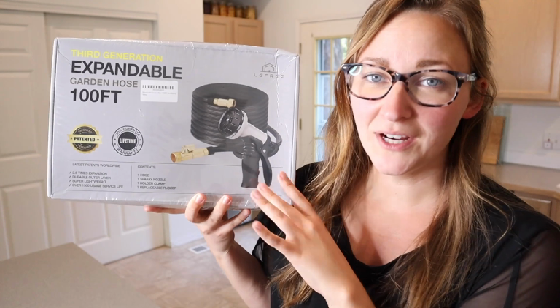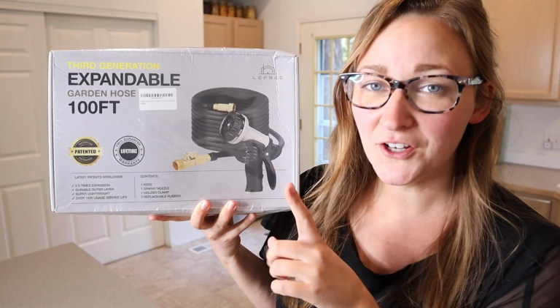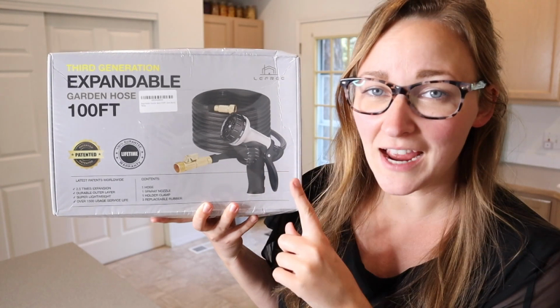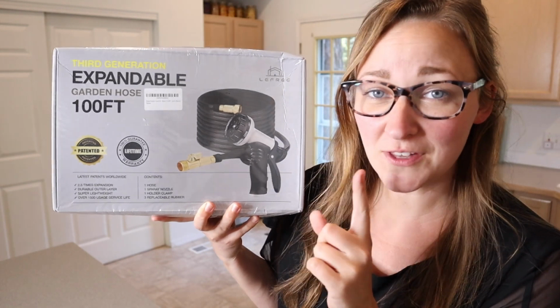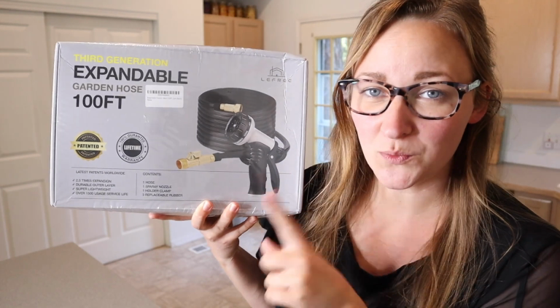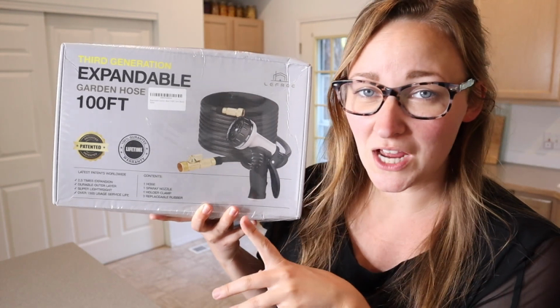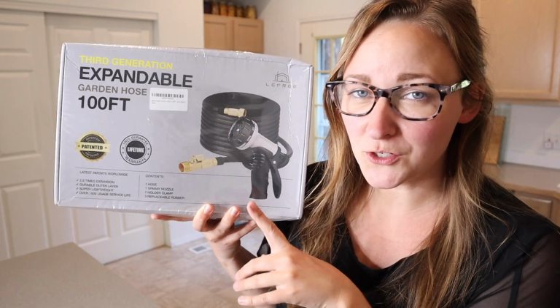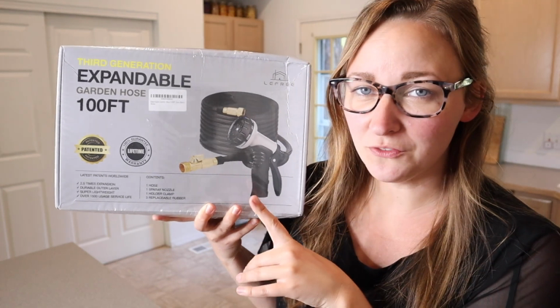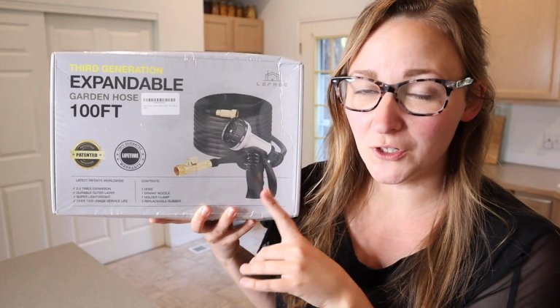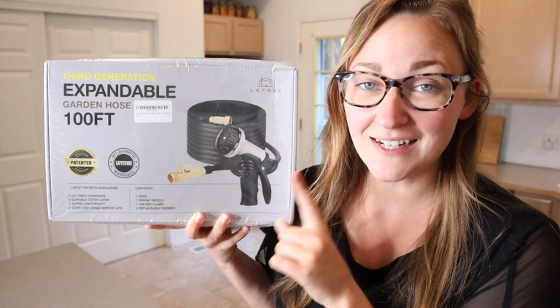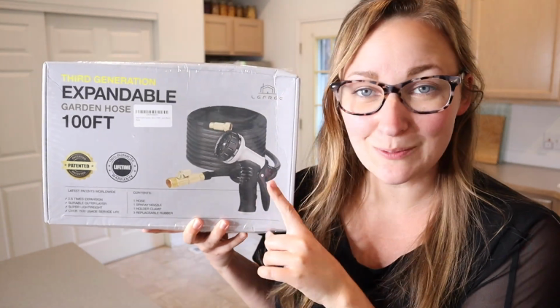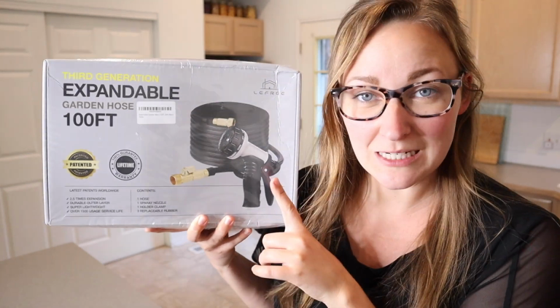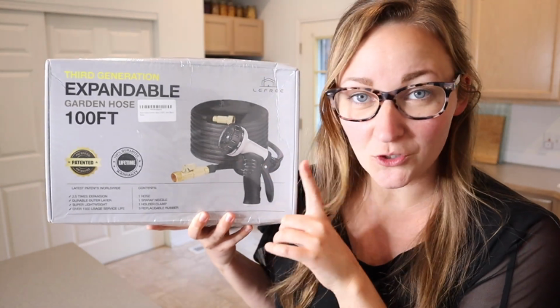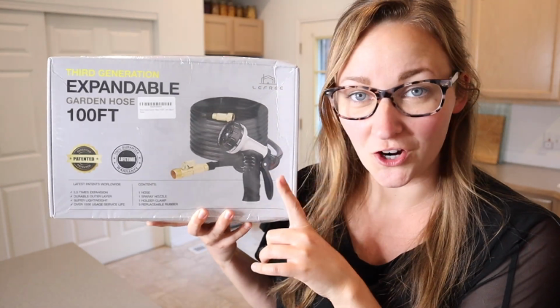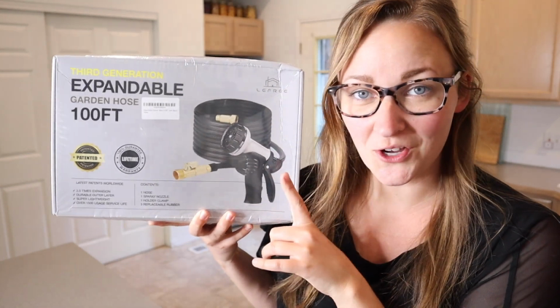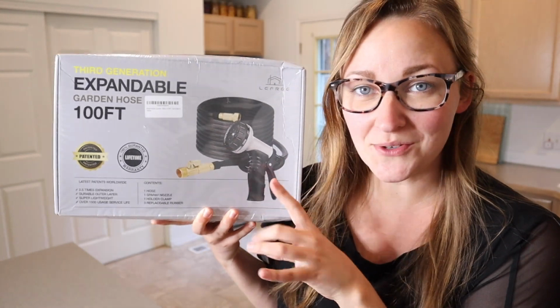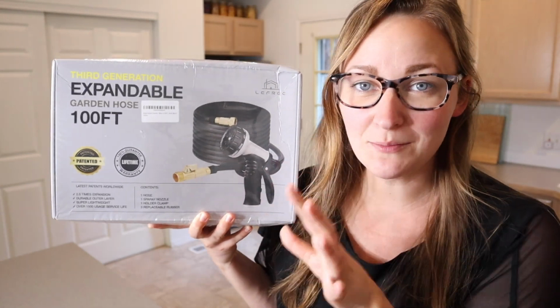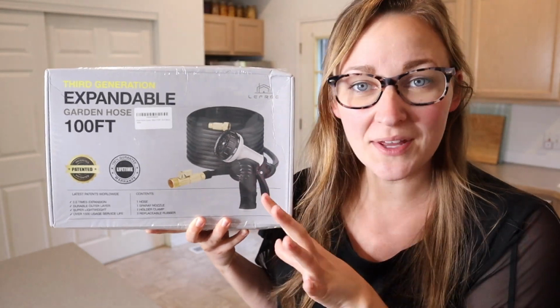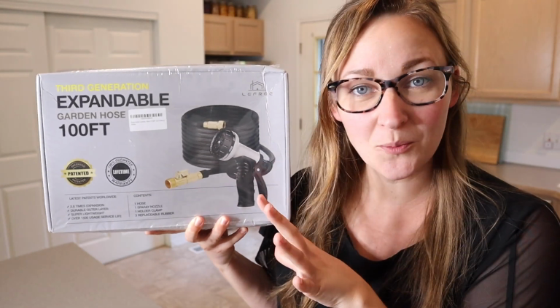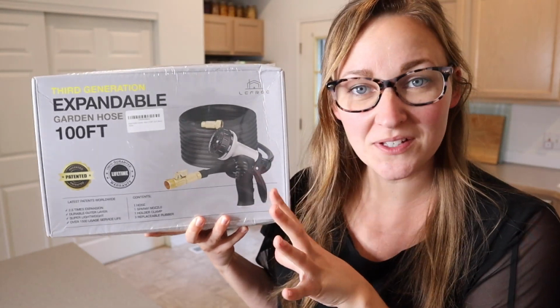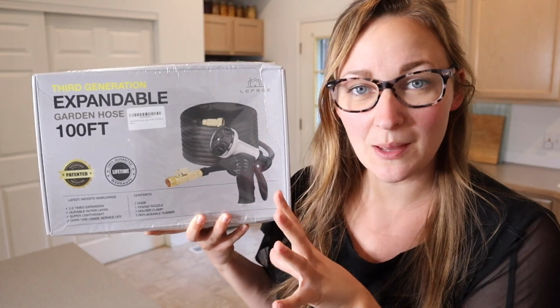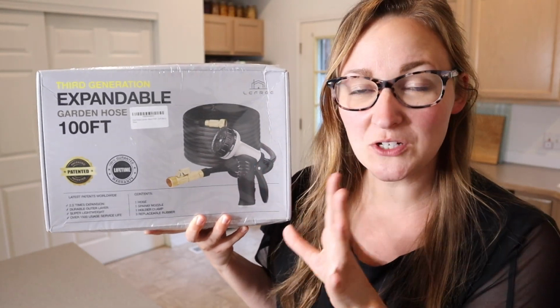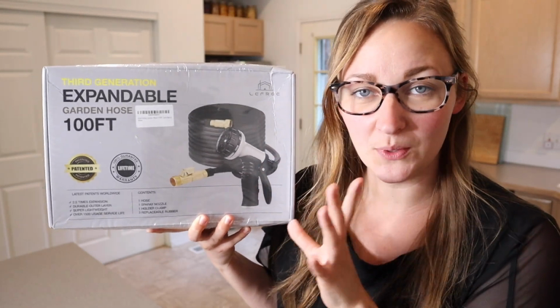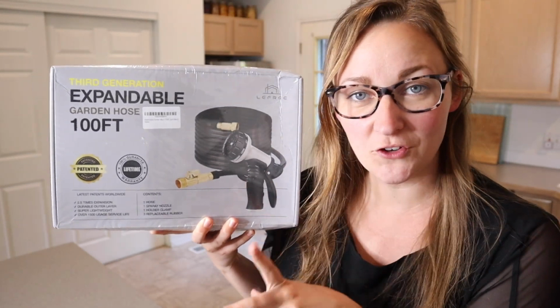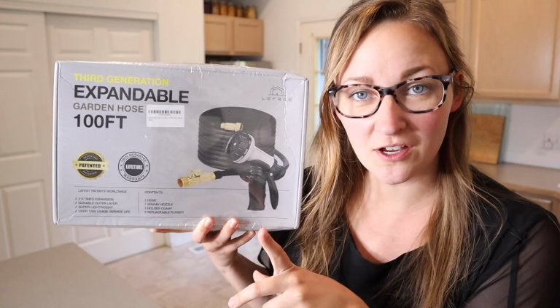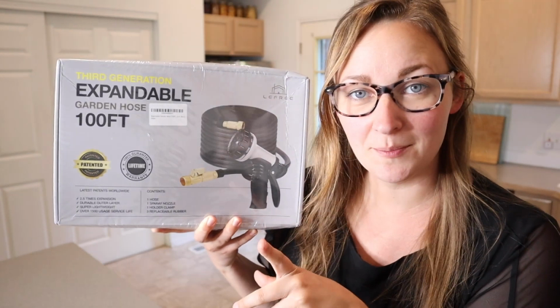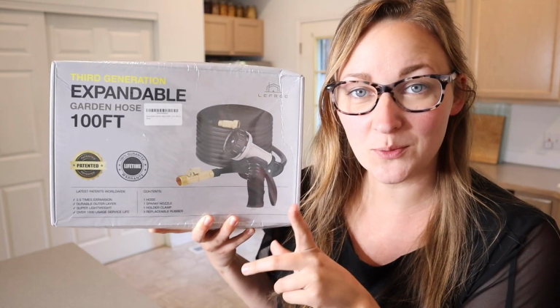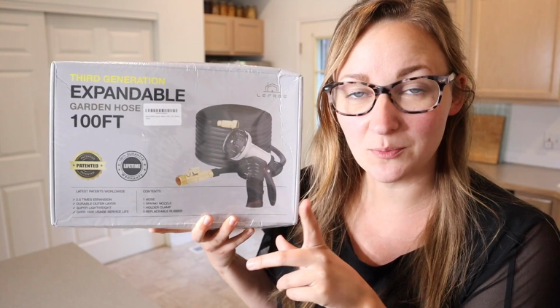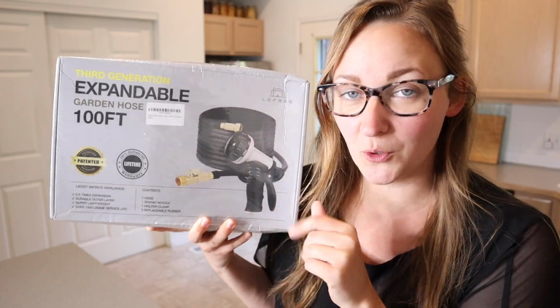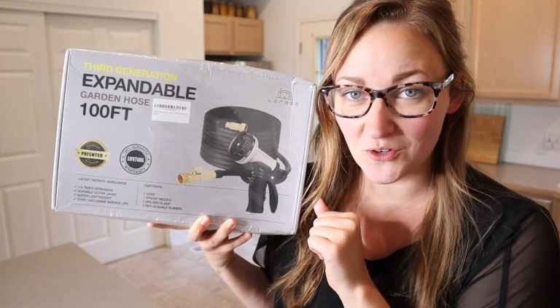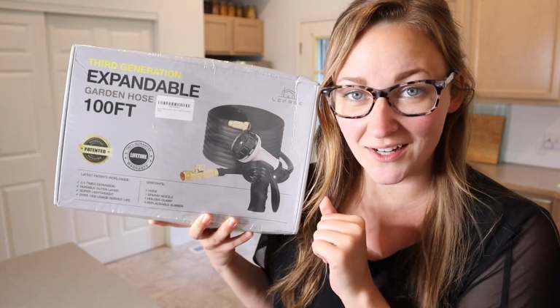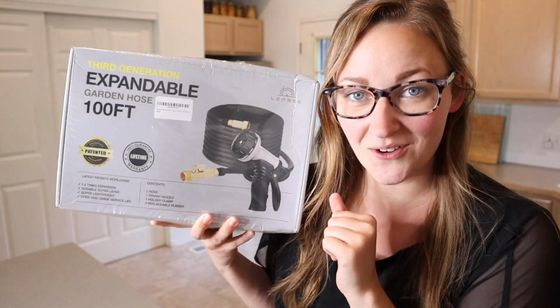Right here I have this 100-foot expandable garden hose. I'm going to go ahead and open this up and show you everything it comes with before we try it out.